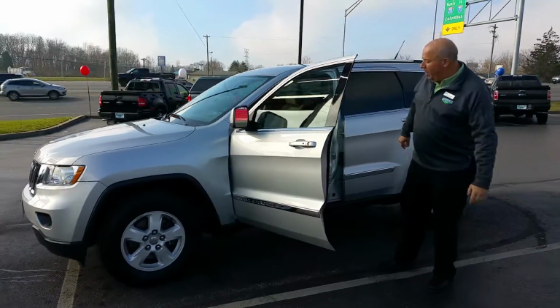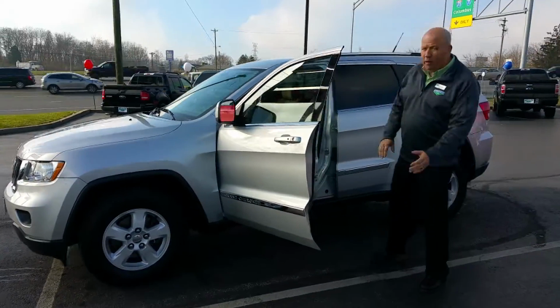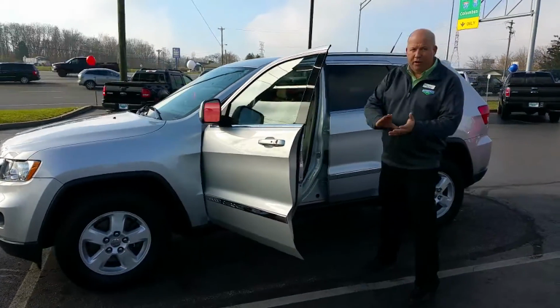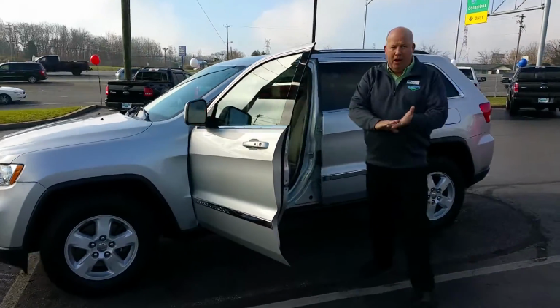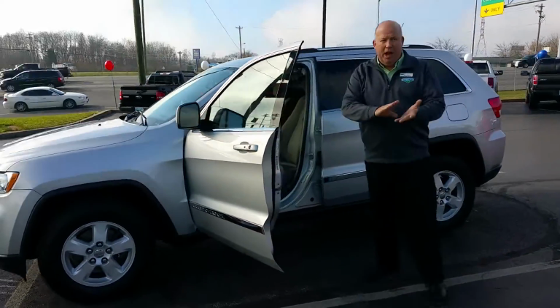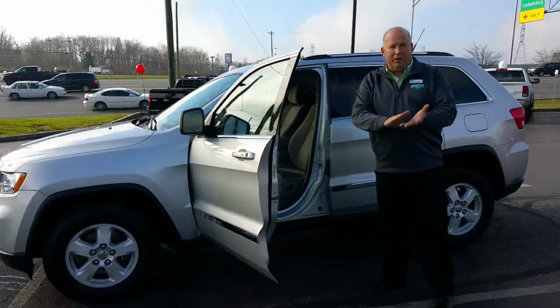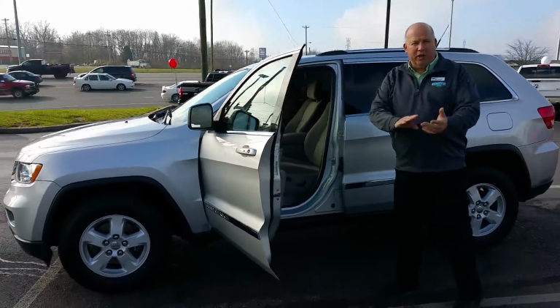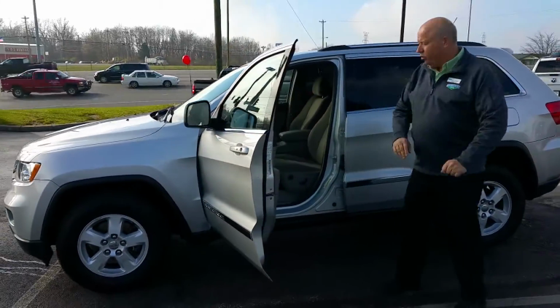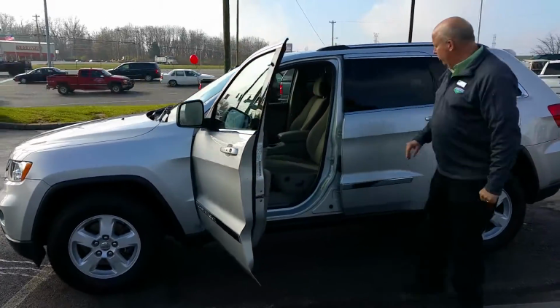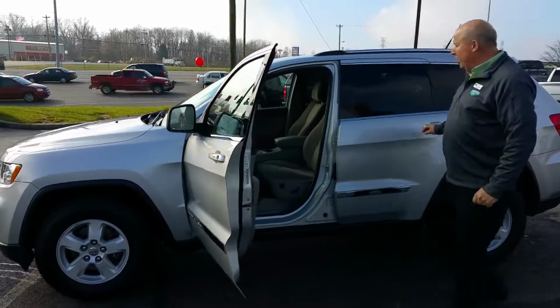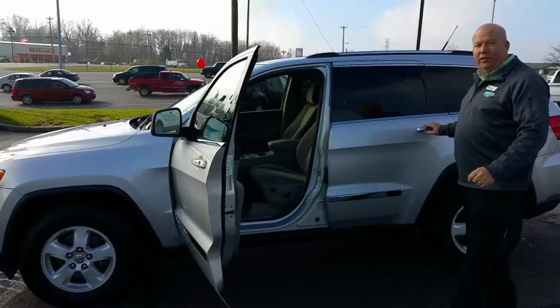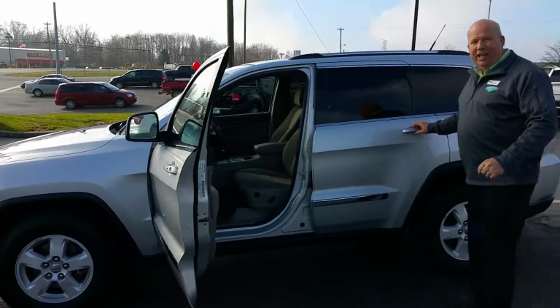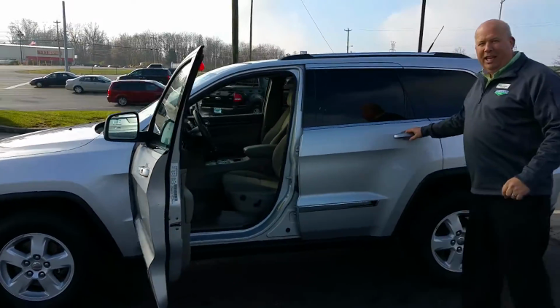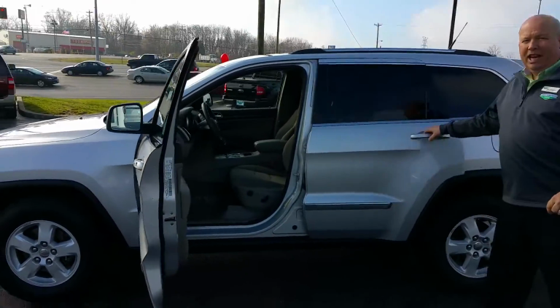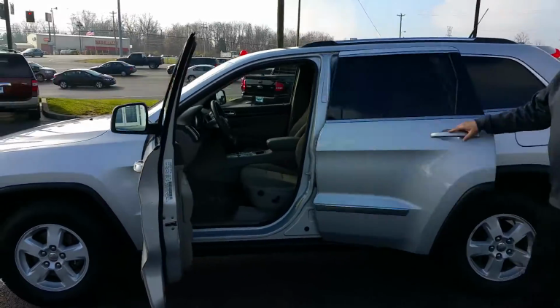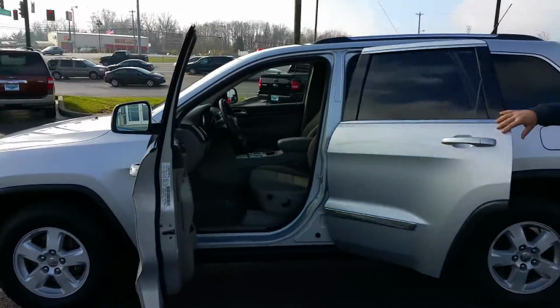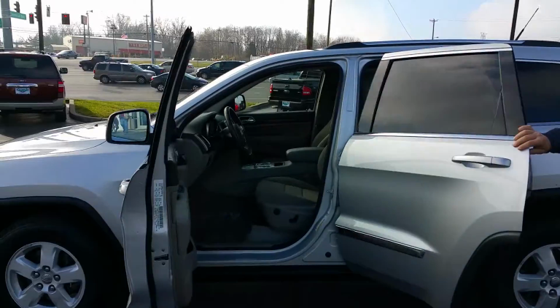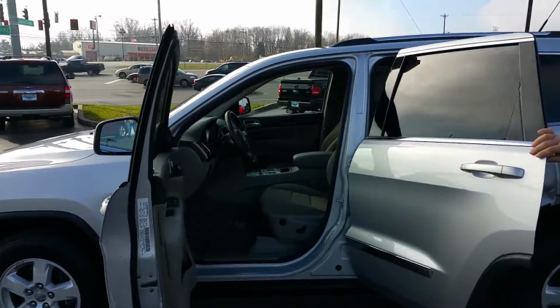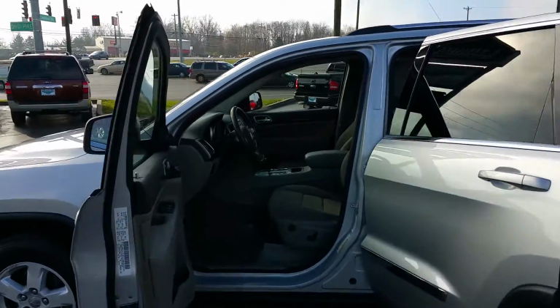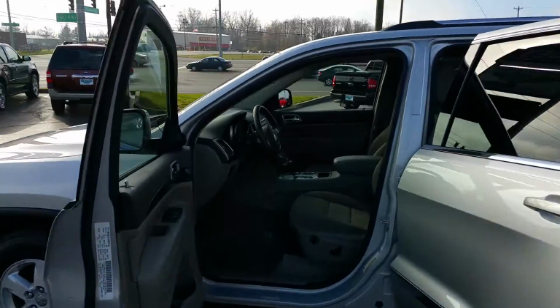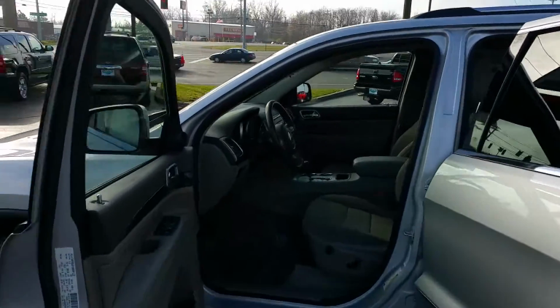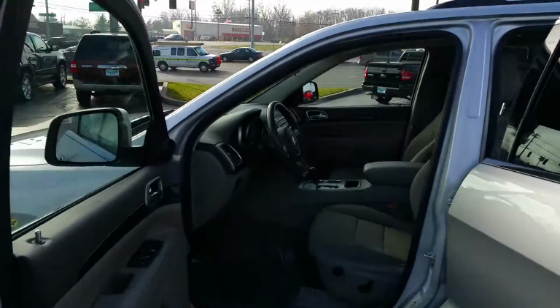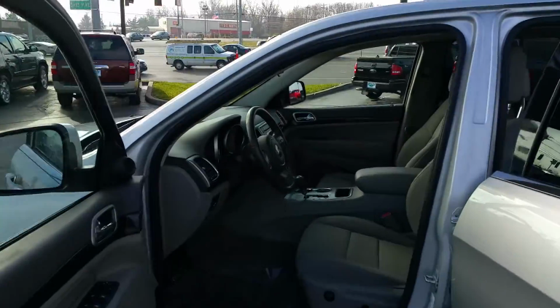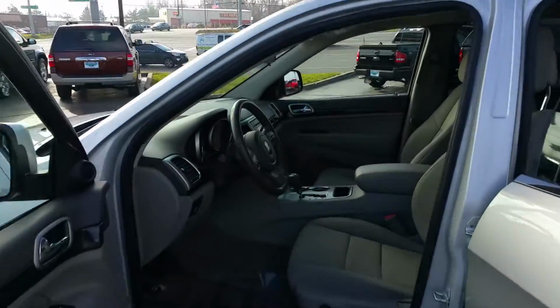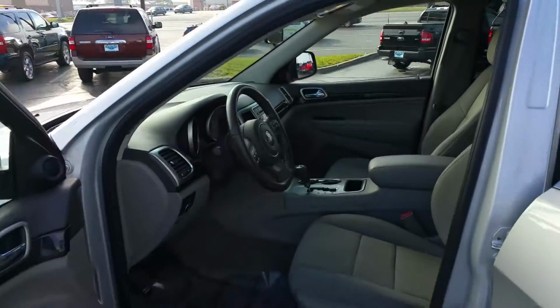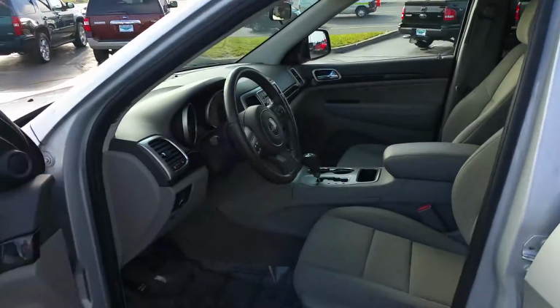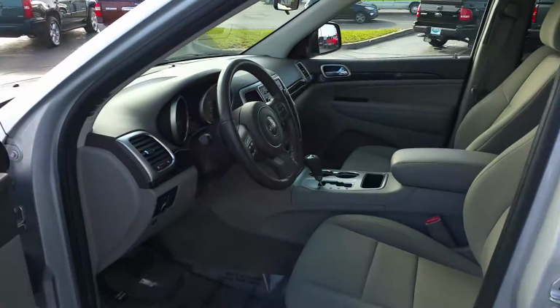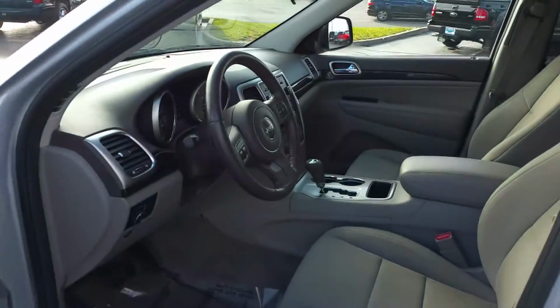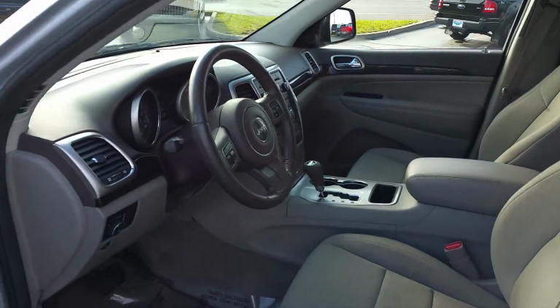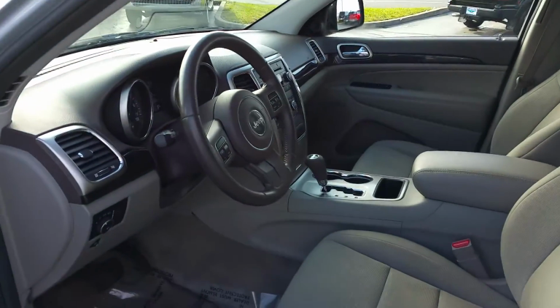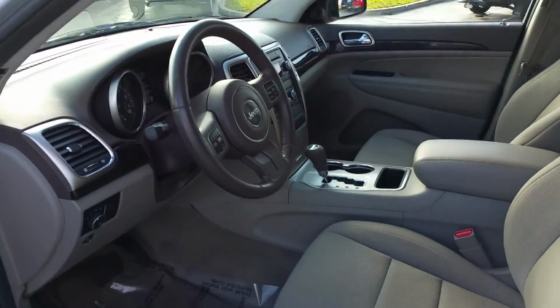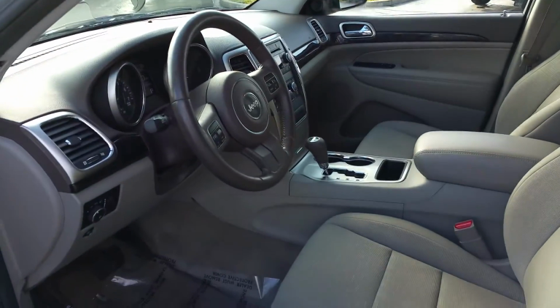It has power windows, power locks, tilt steering, CD, air conditioning — absolutely in great condition.